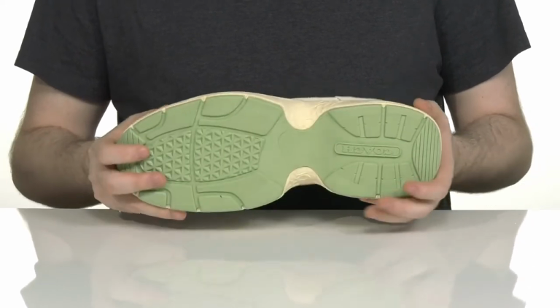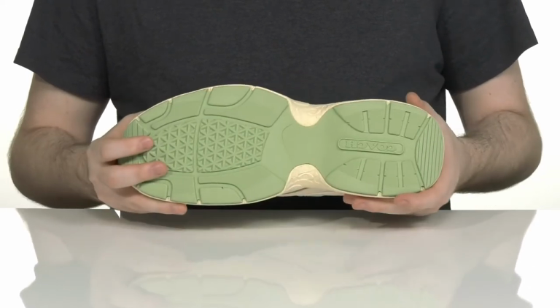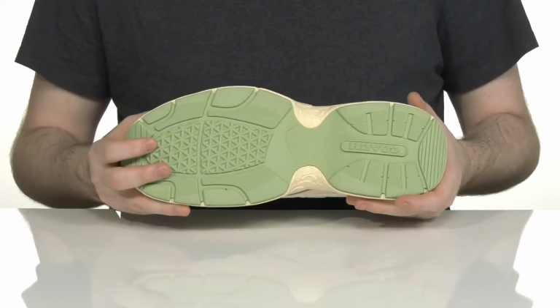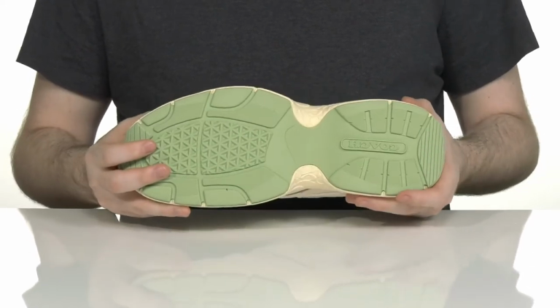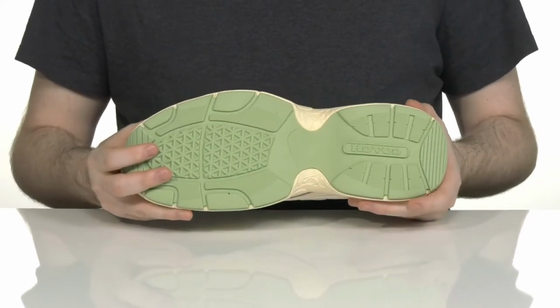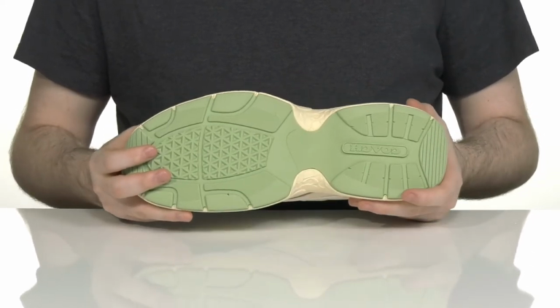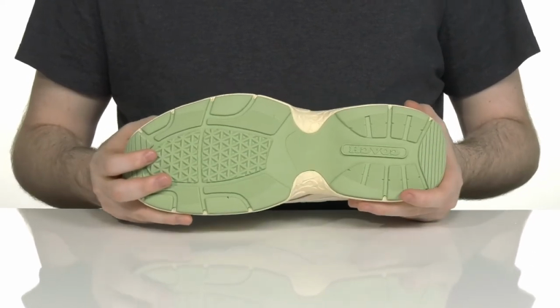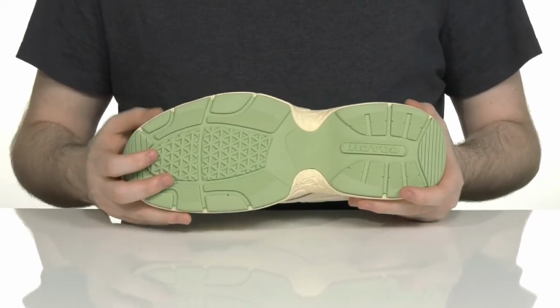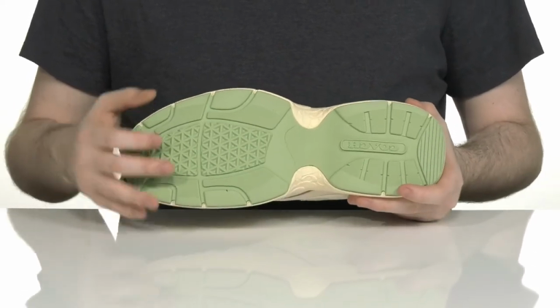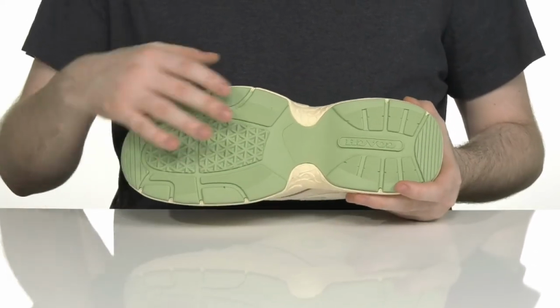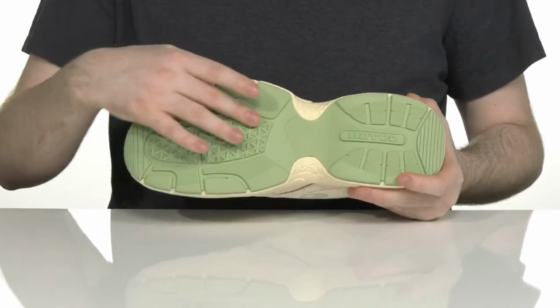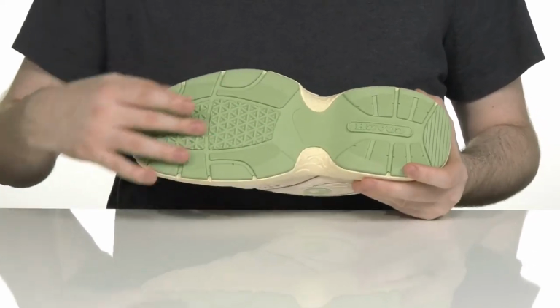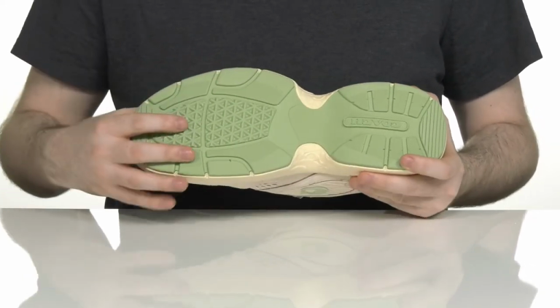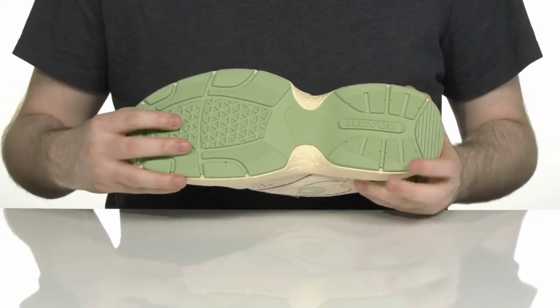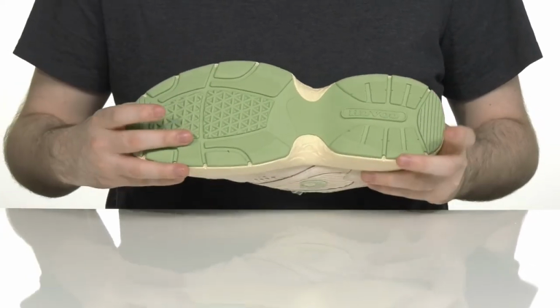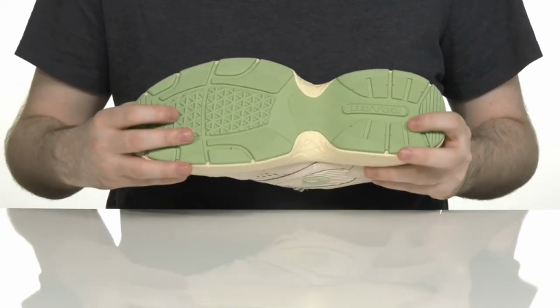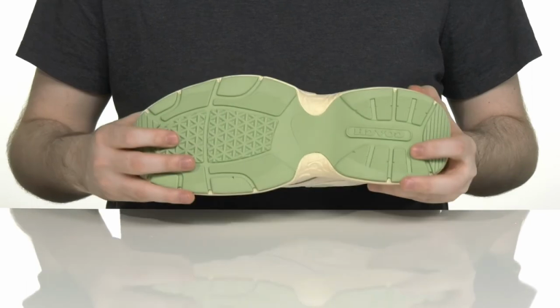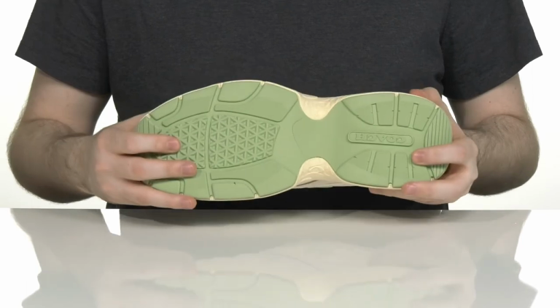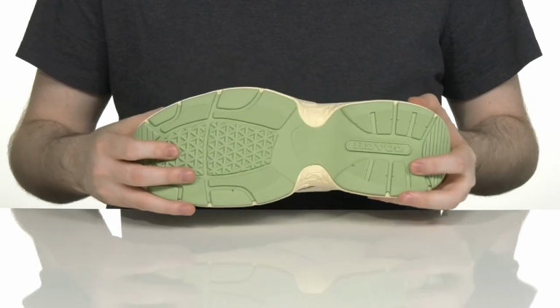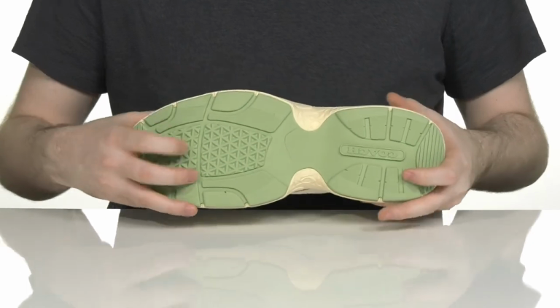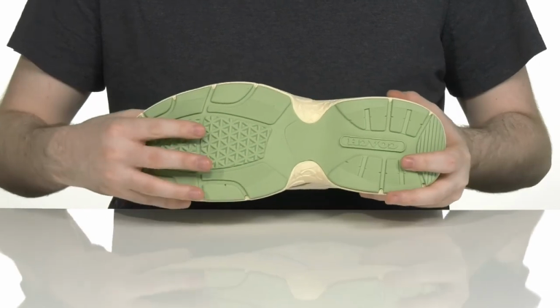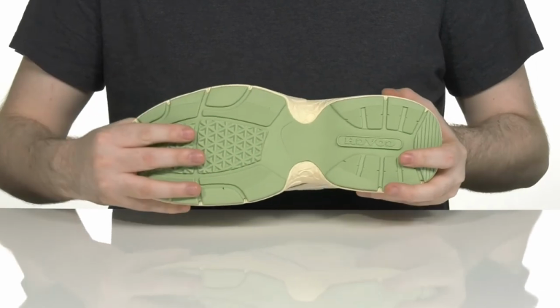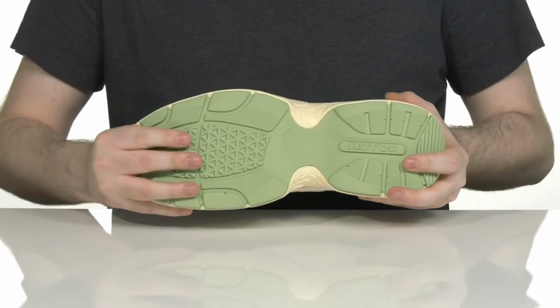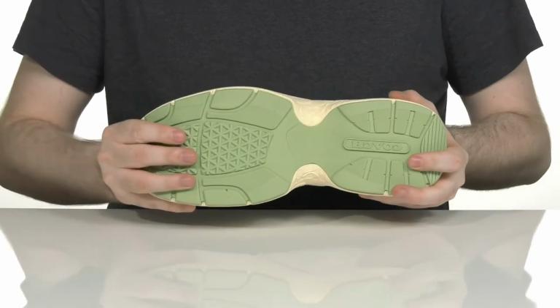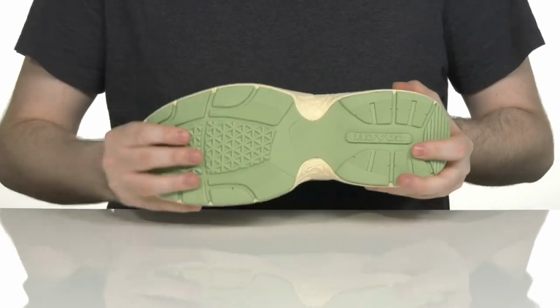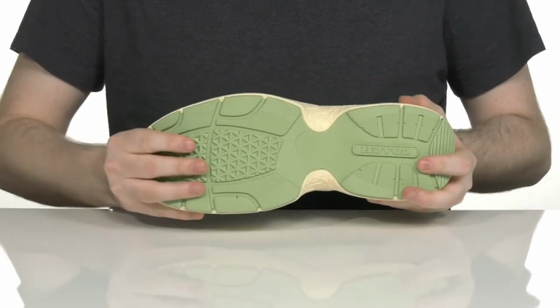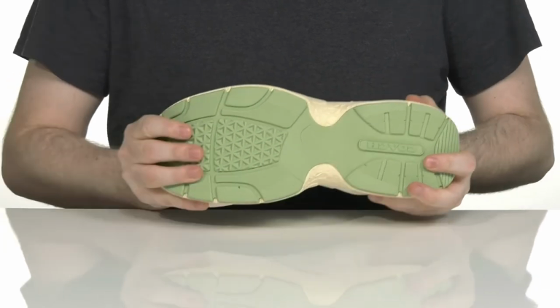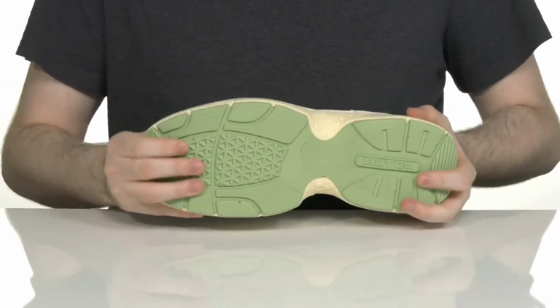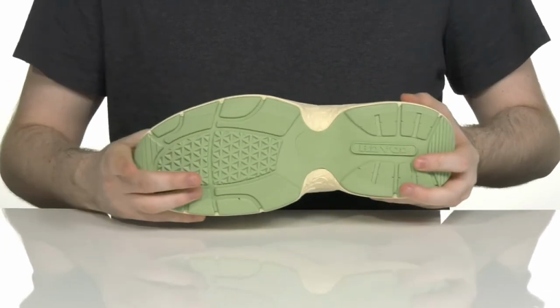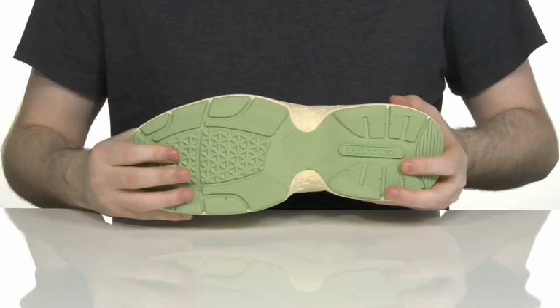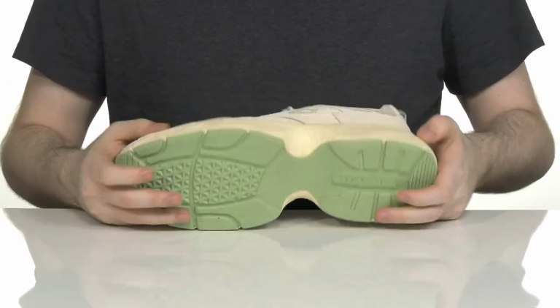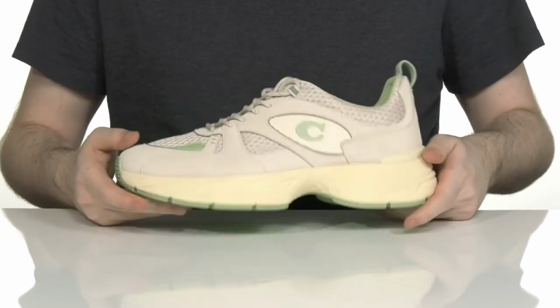The outsole is rubber — super reliable with great grip — and it has just a little bit of flex in the toe.